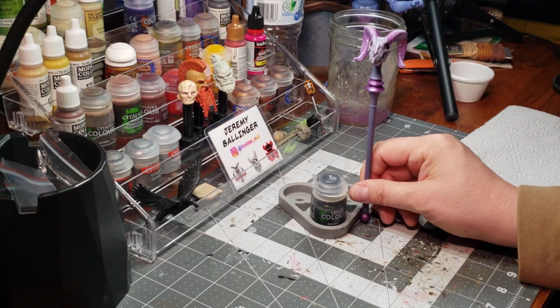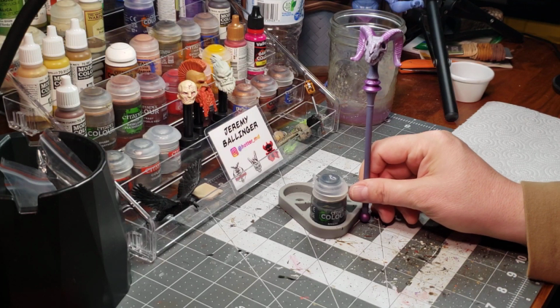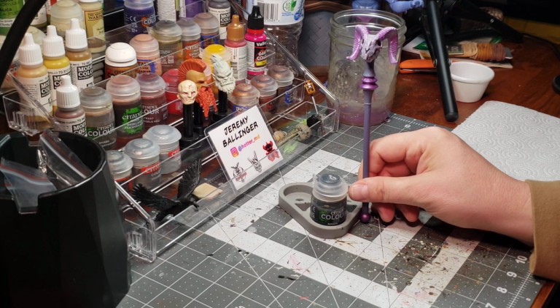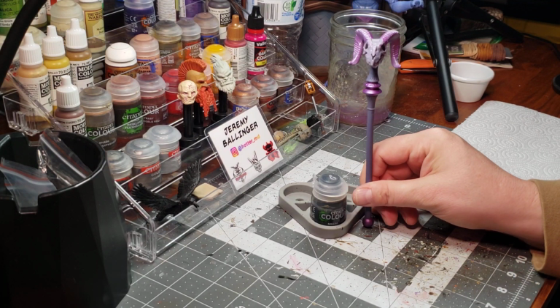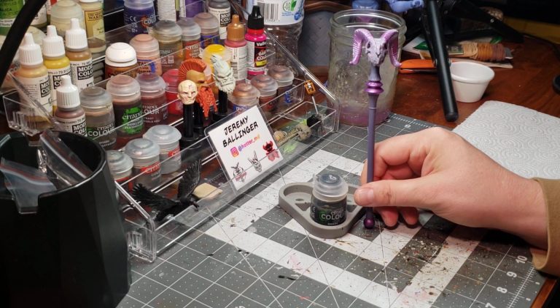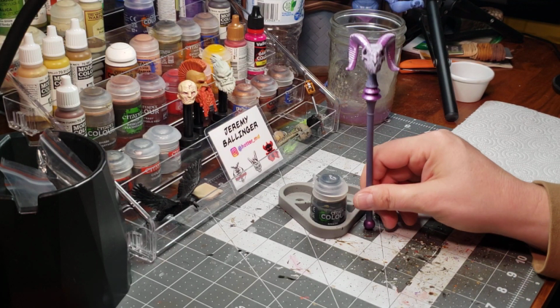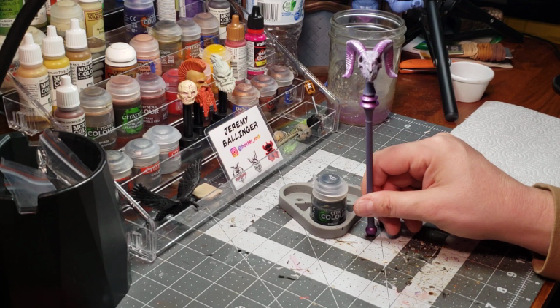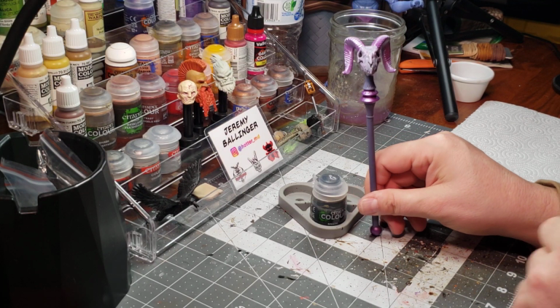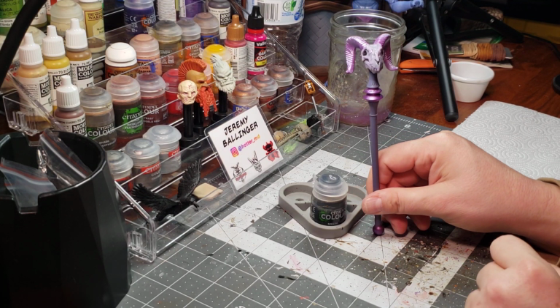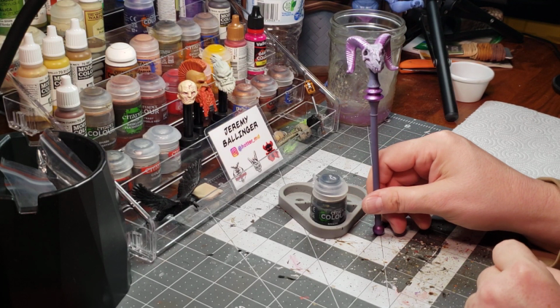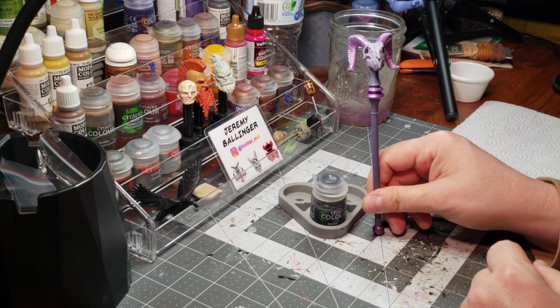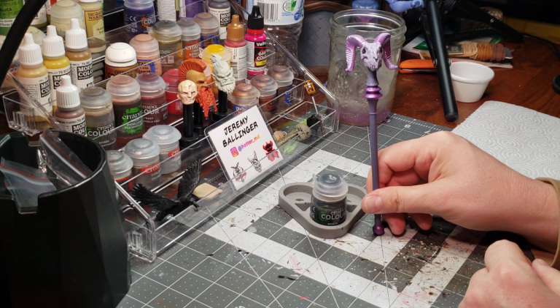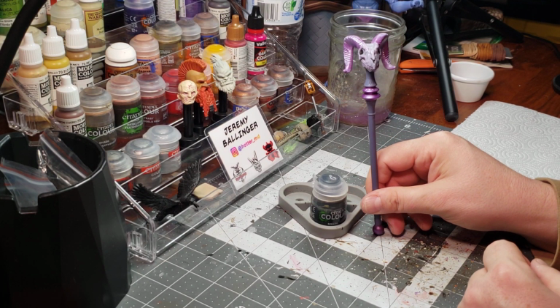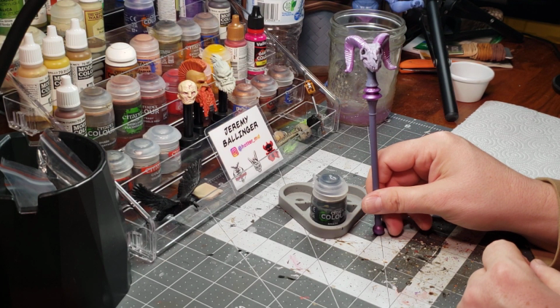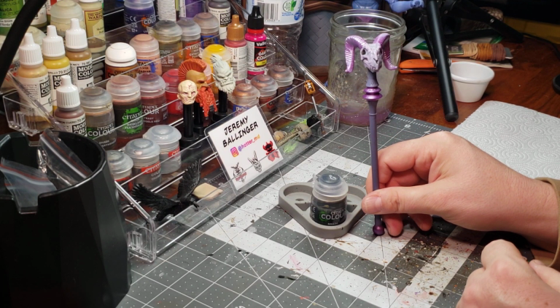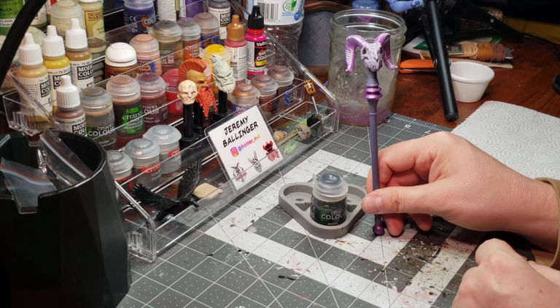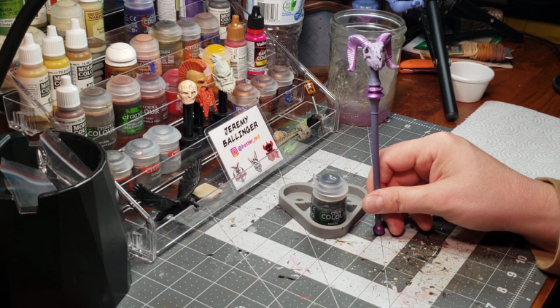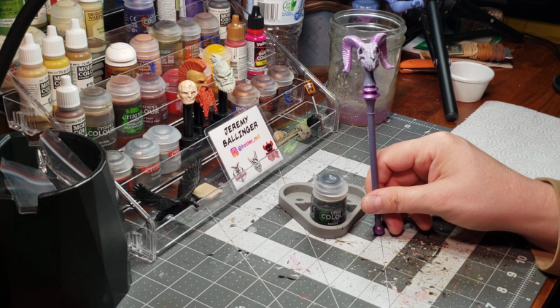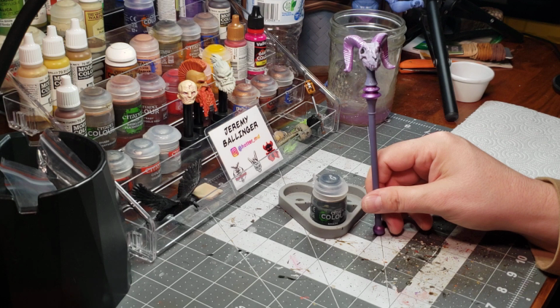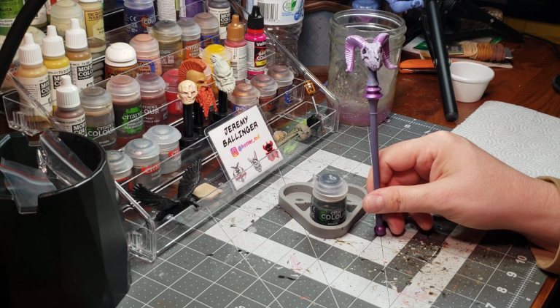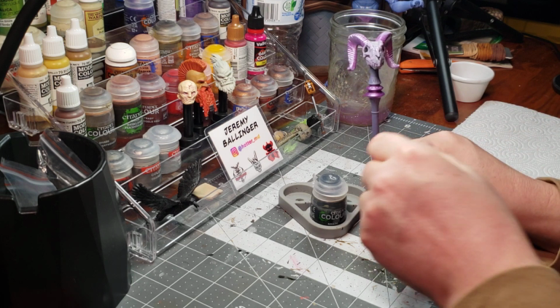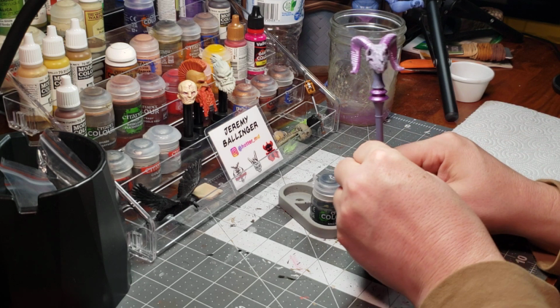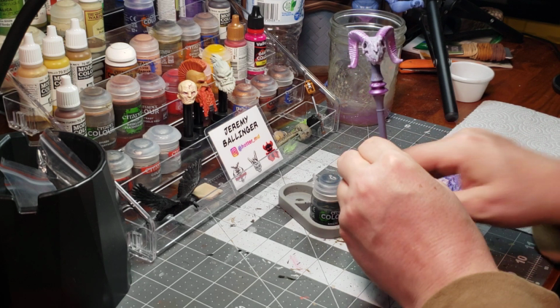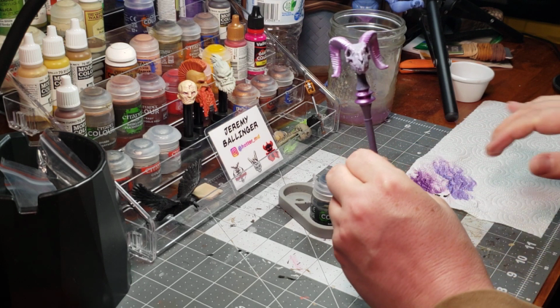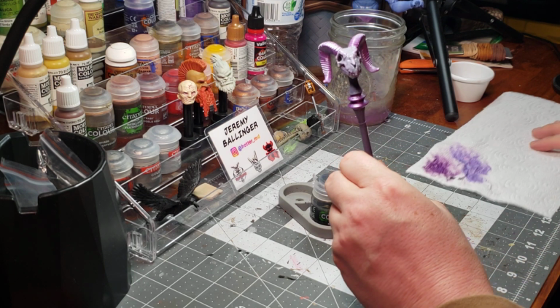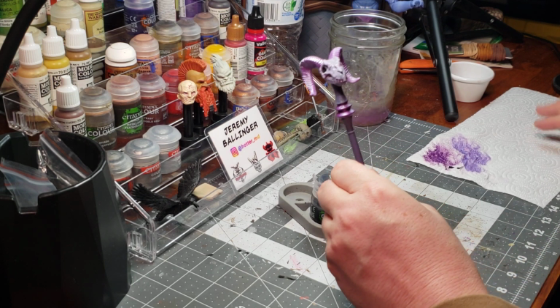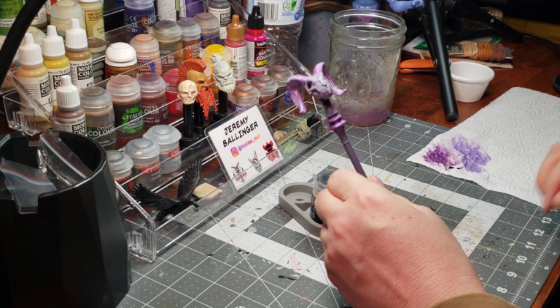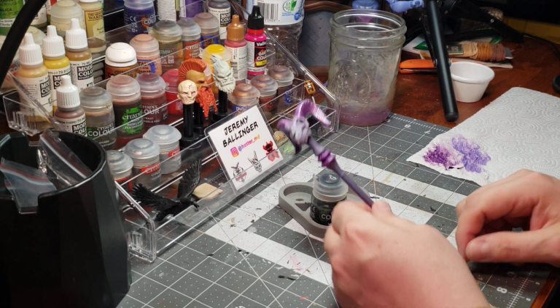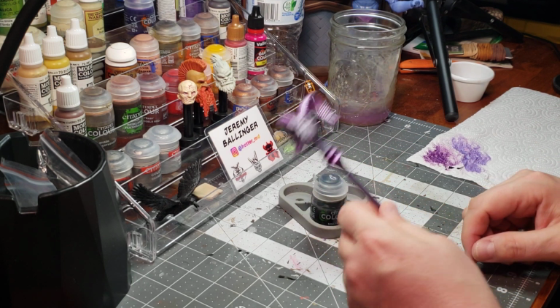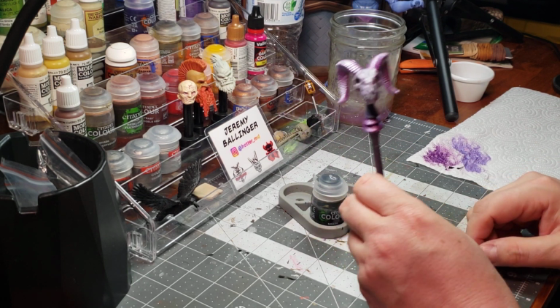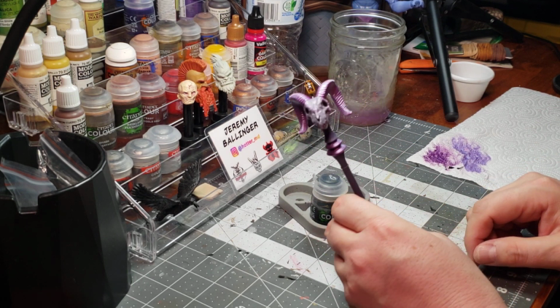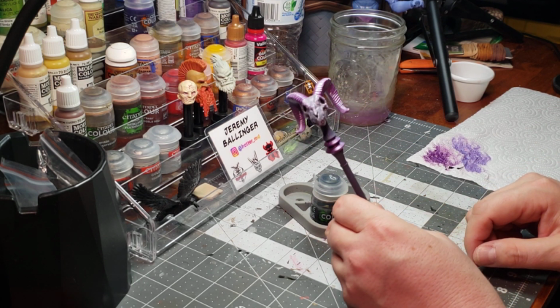Hello, and welcome back. We continue progress on our mini project here with the Havoc staff.